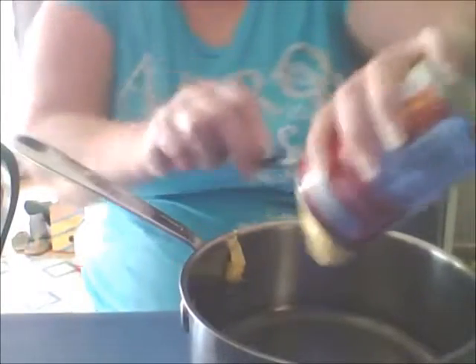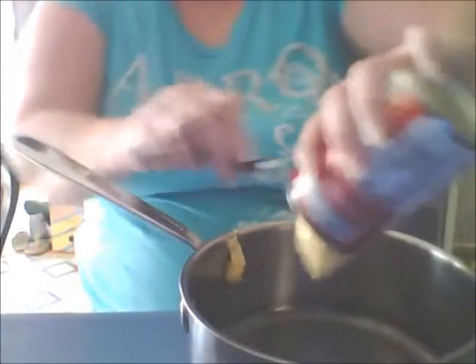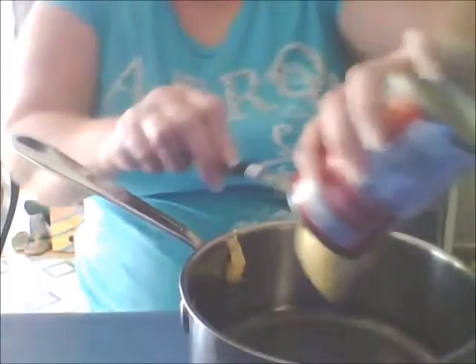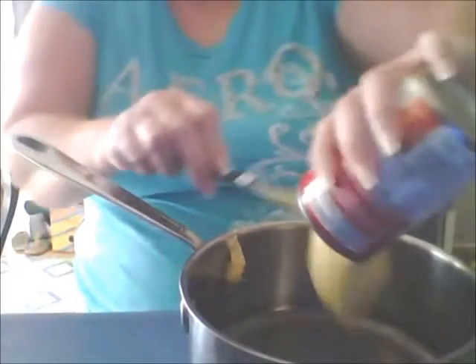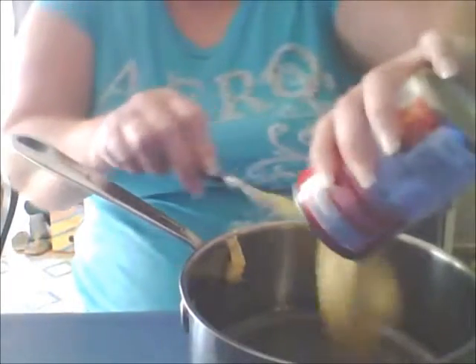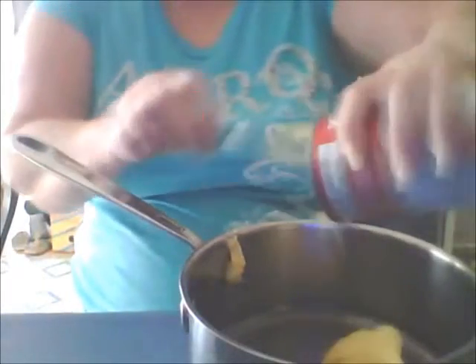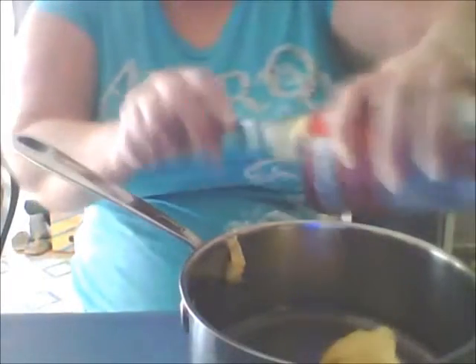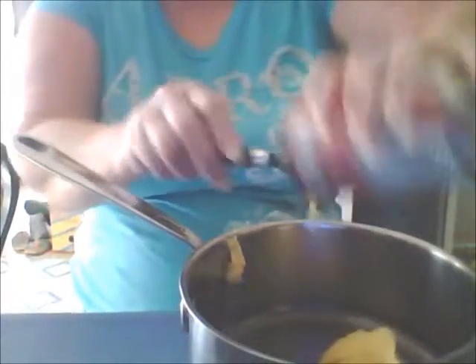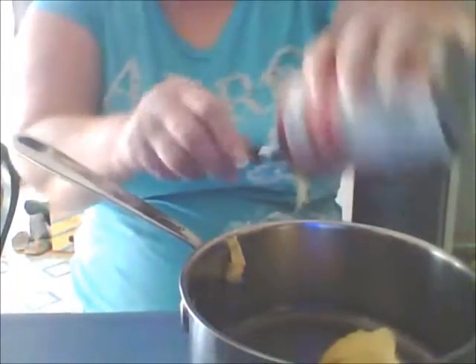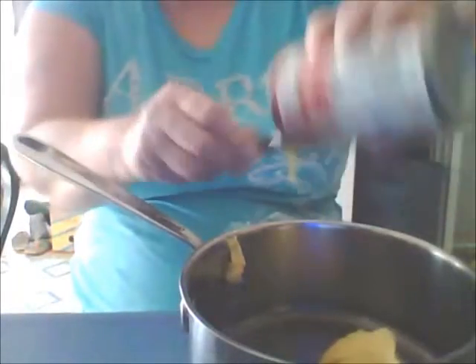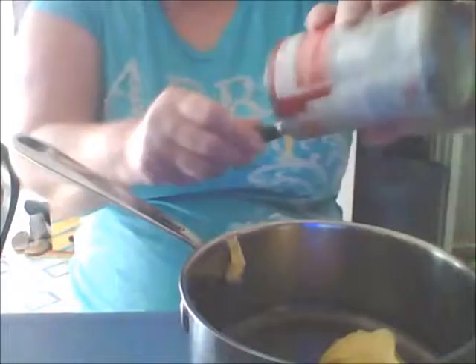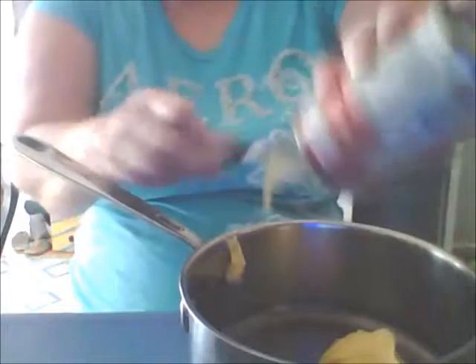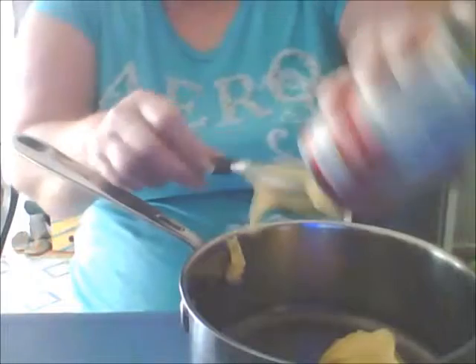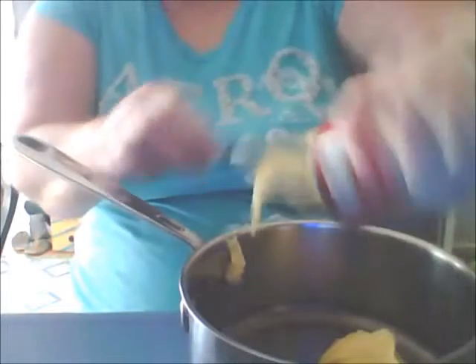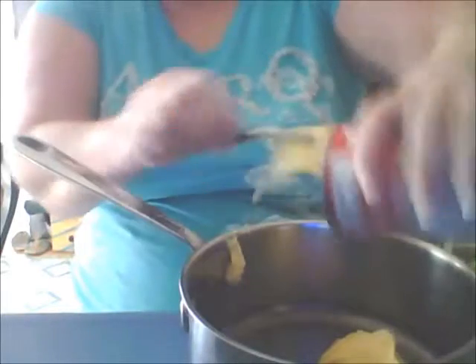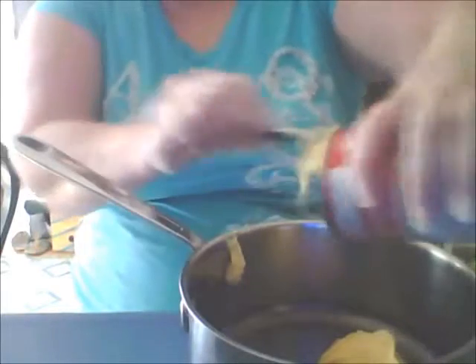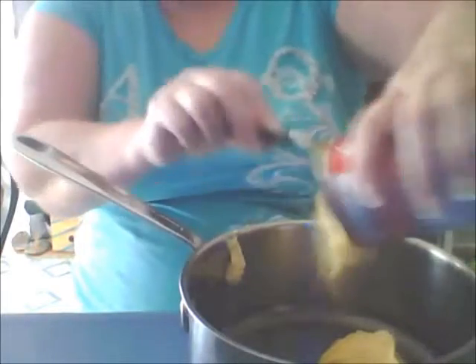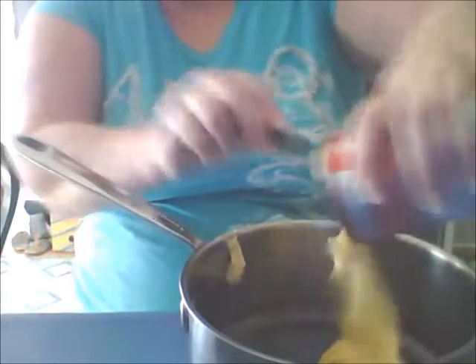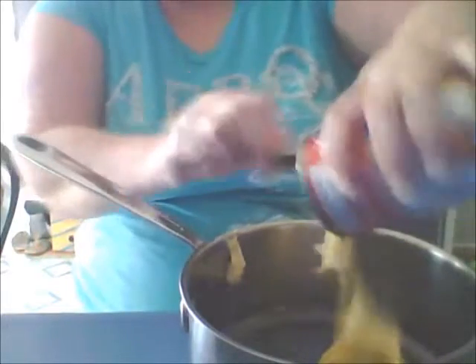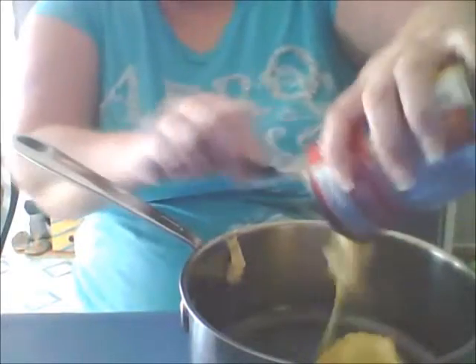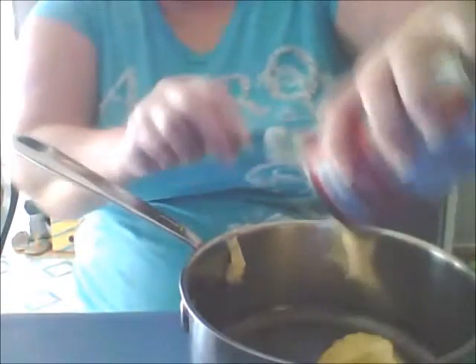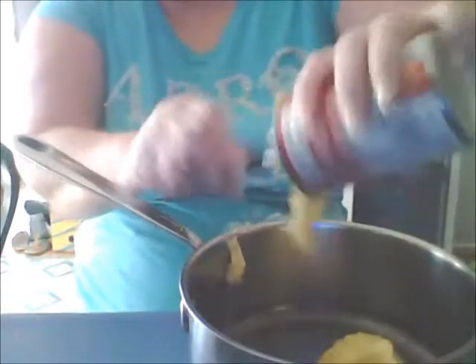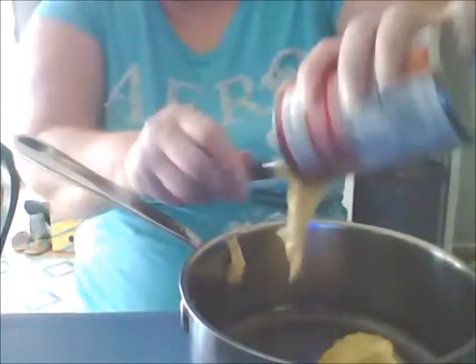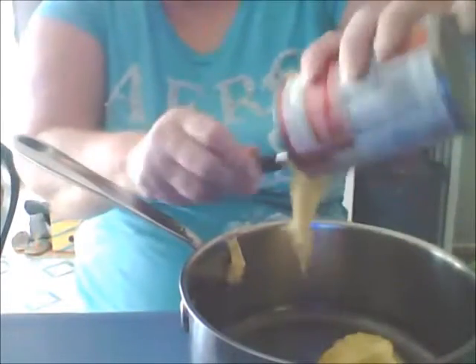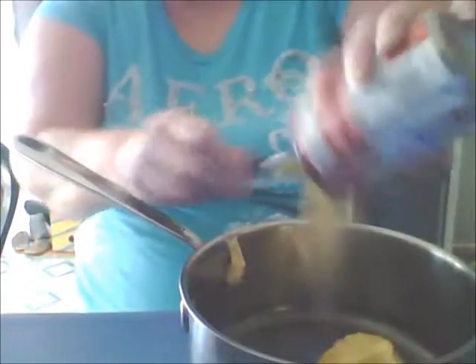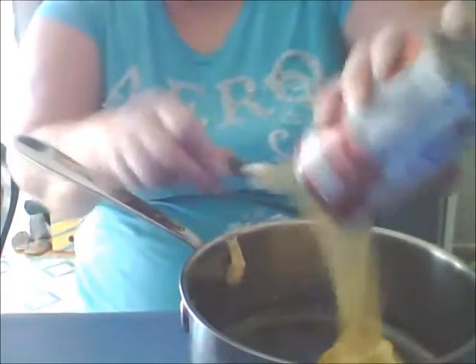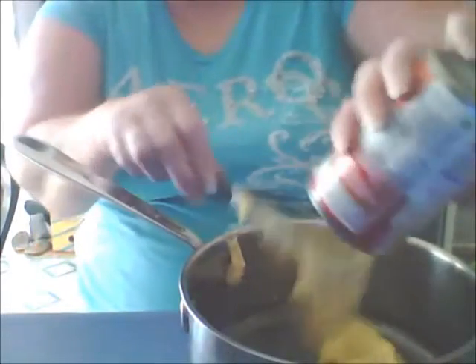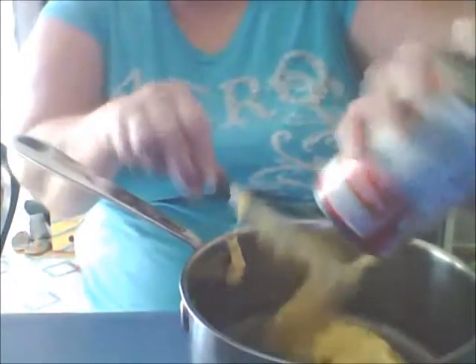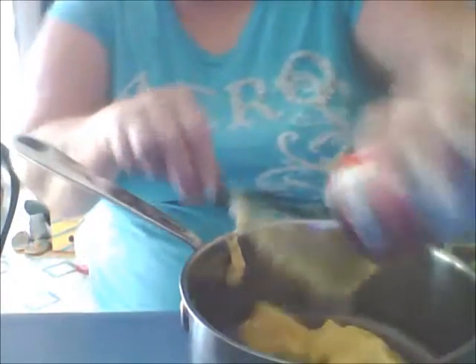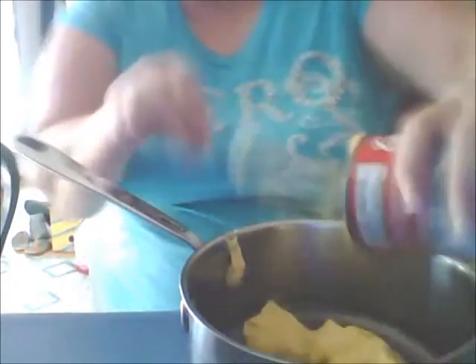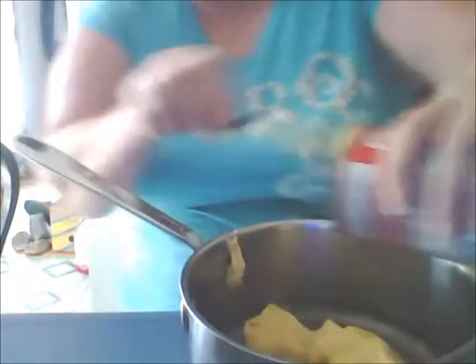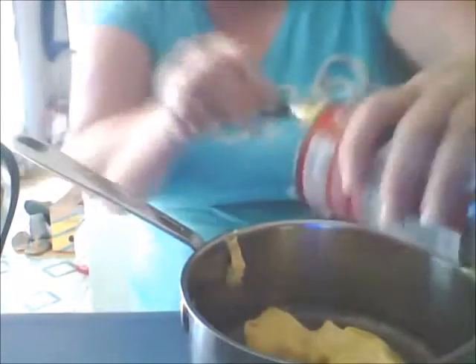I do the mixture right on the stove before I add anything to it so I can get the lumps out.